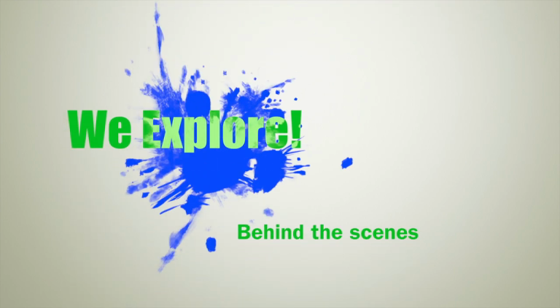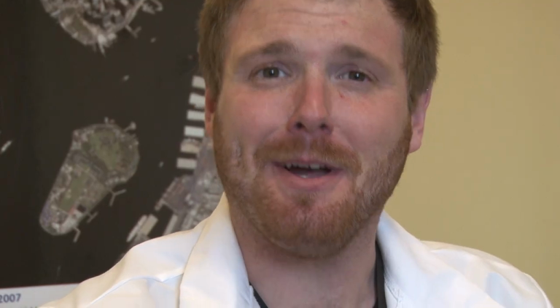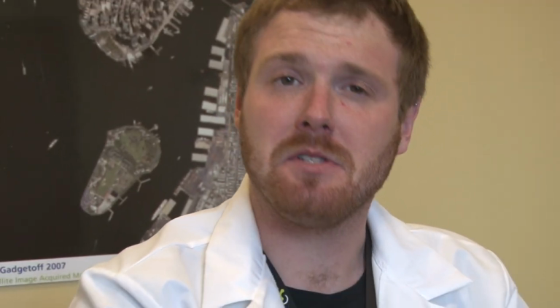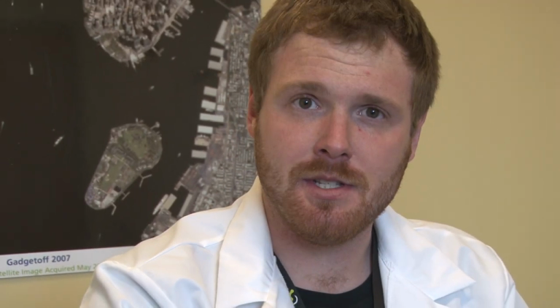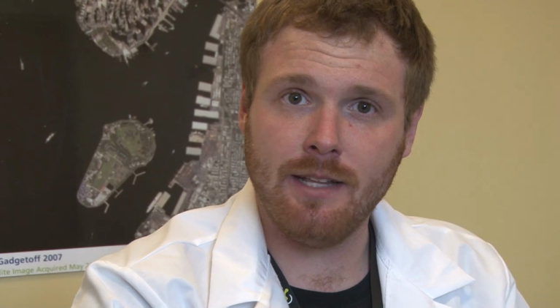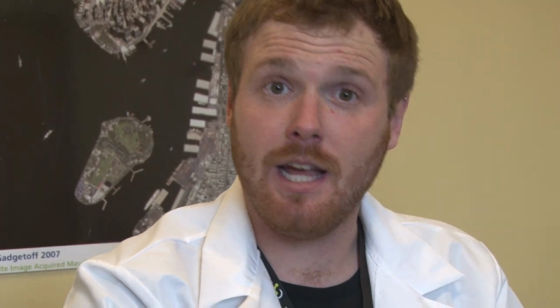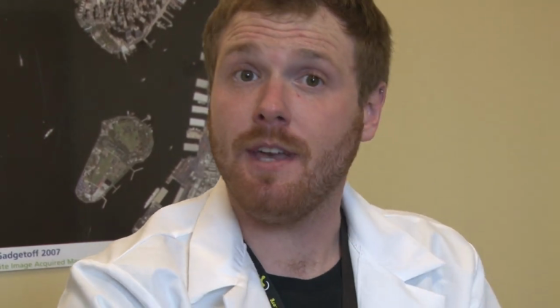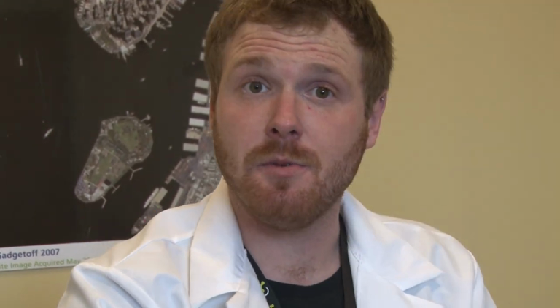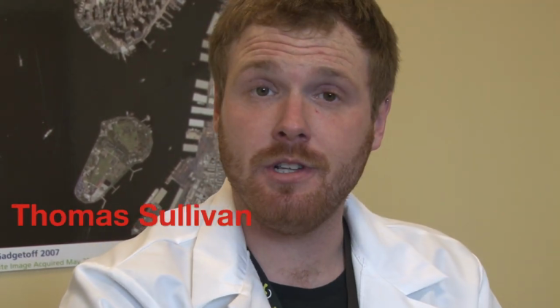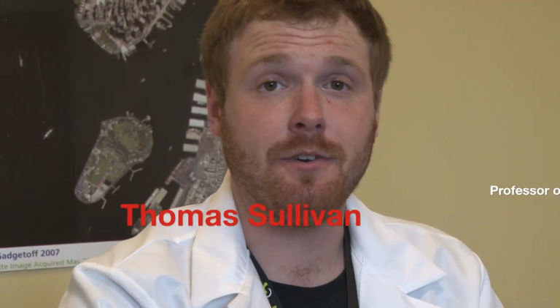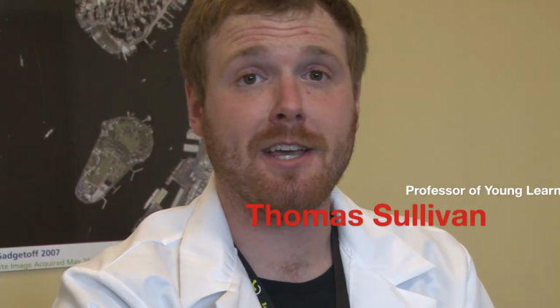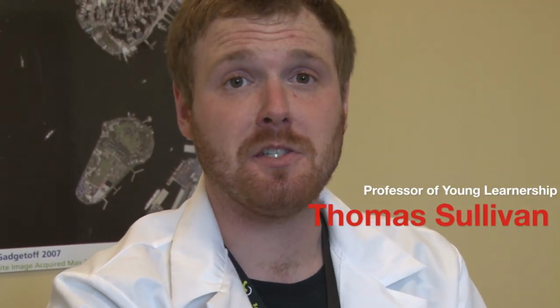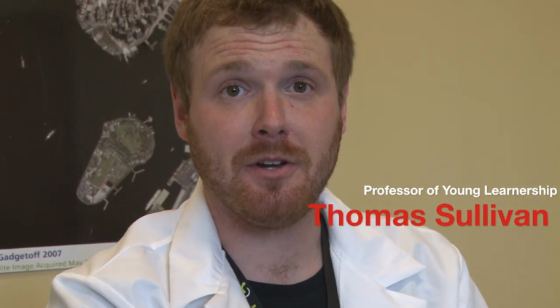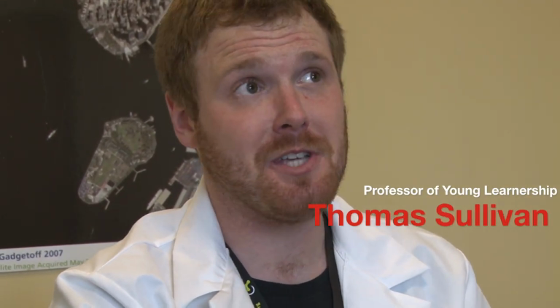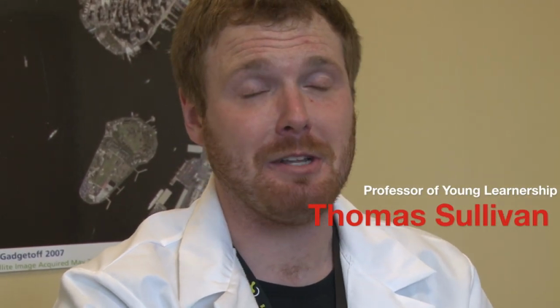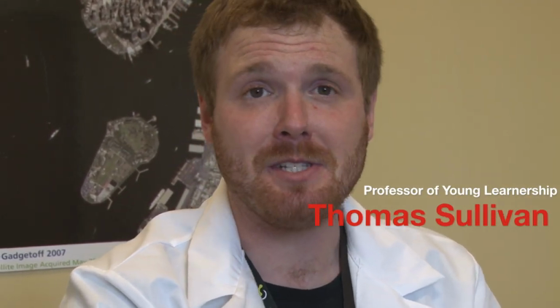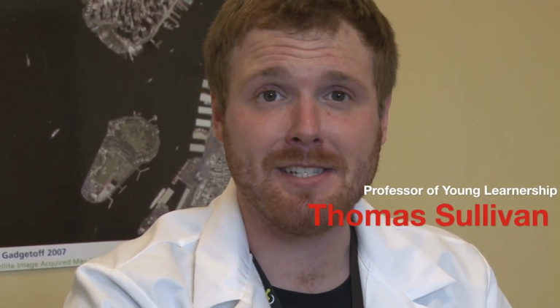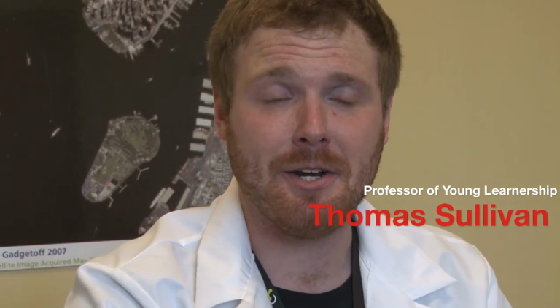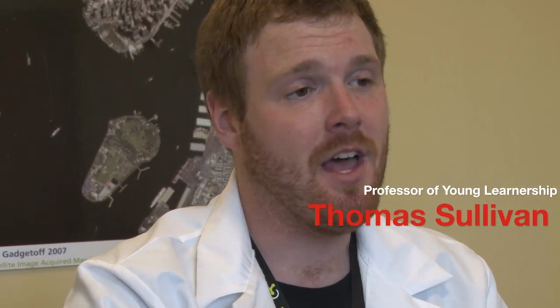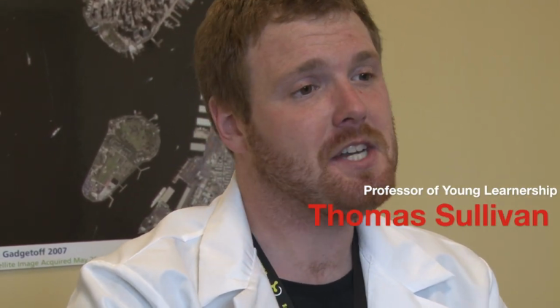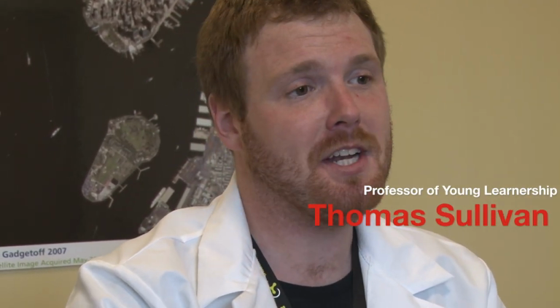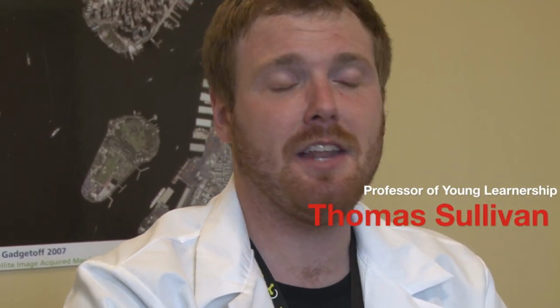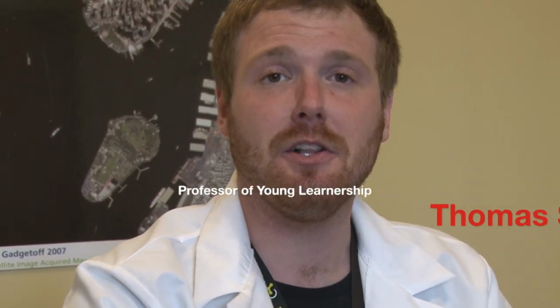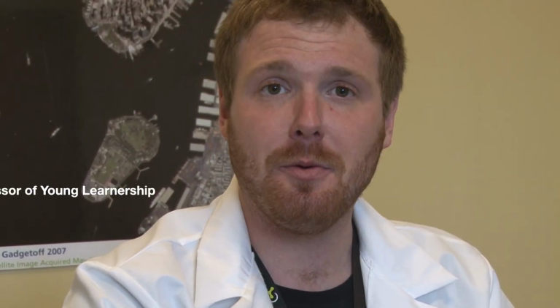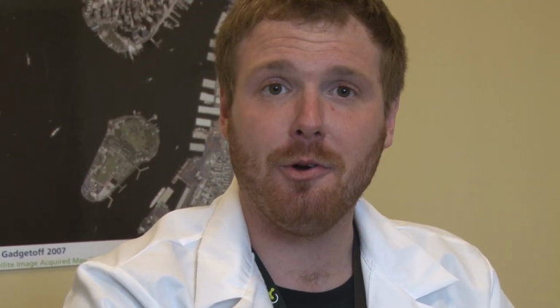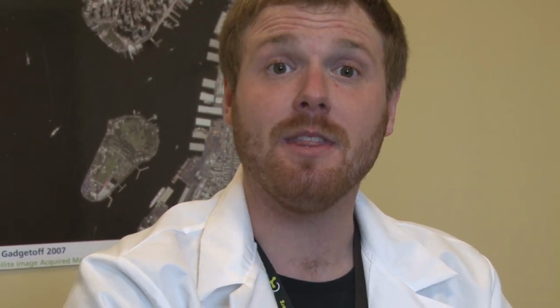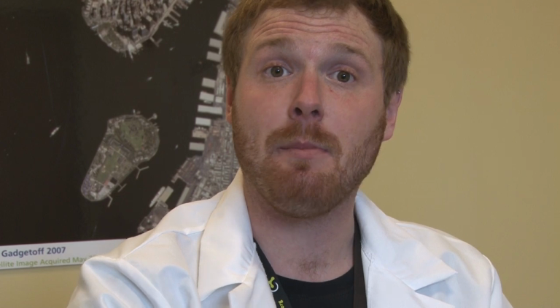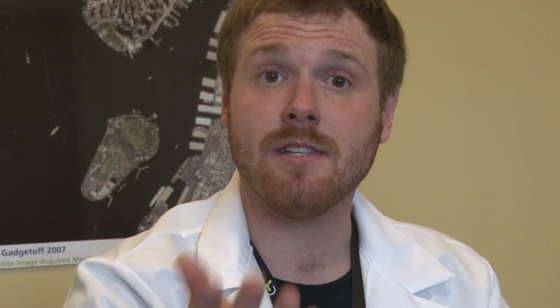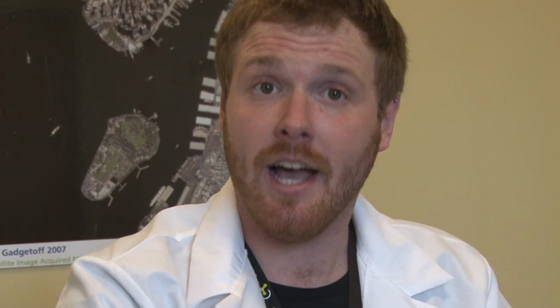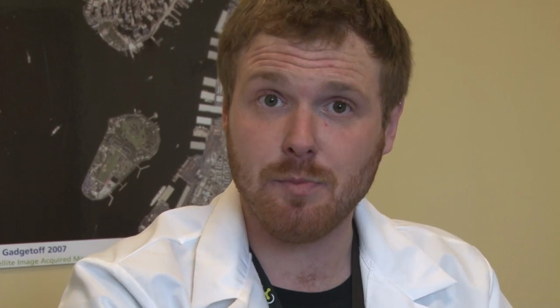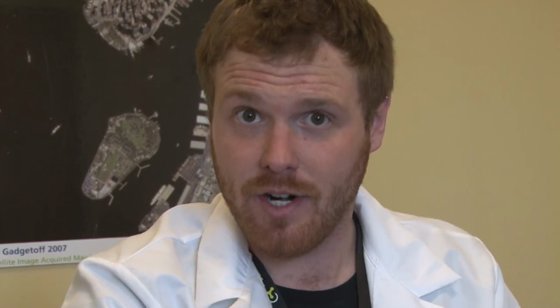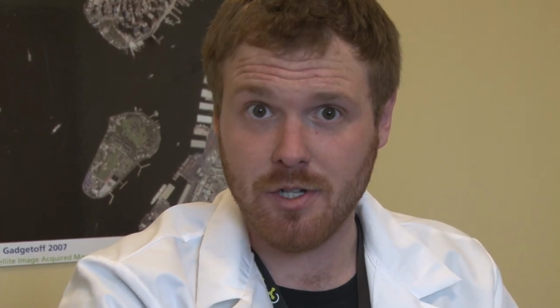My name is Thomas Sullivan. I'm the exhibition leader for Young Guest Experiences here at Liberty Science Center. I designed a lot of the Young Learner programming that happens in the iExplorer exhibition.